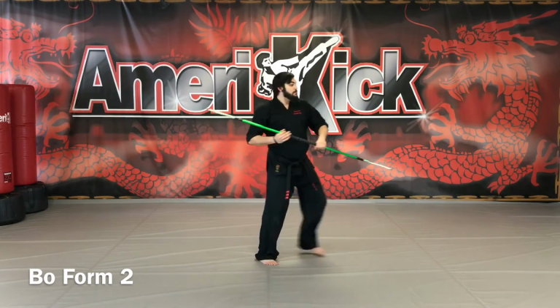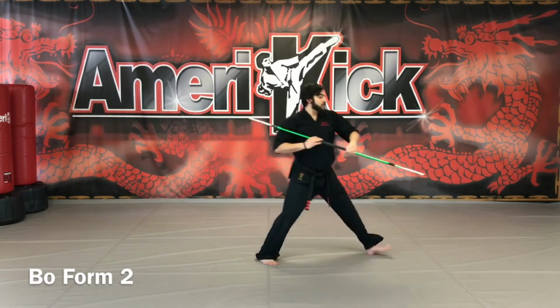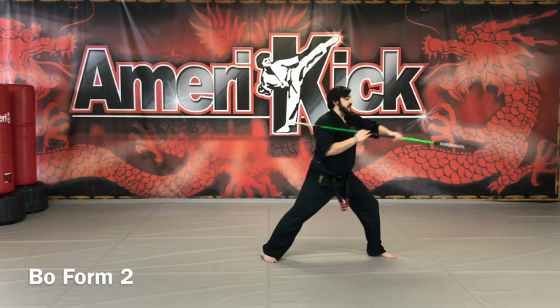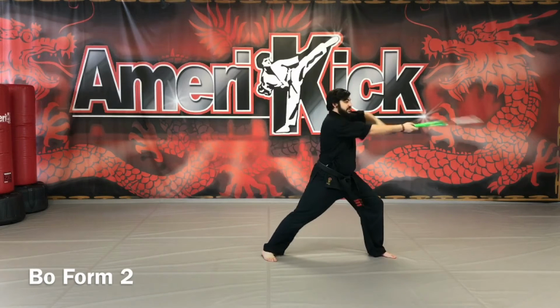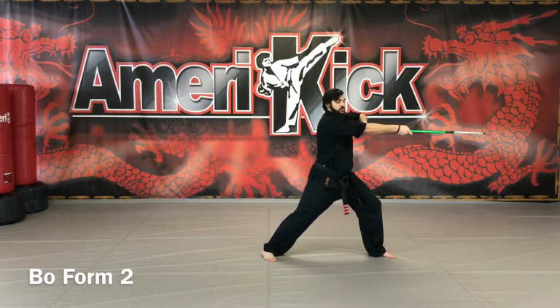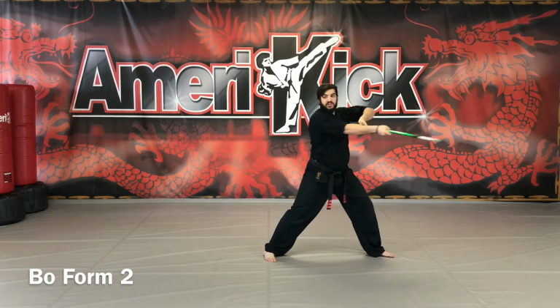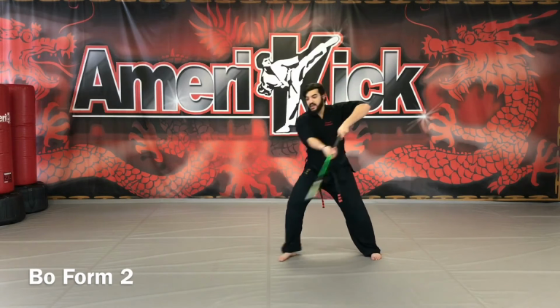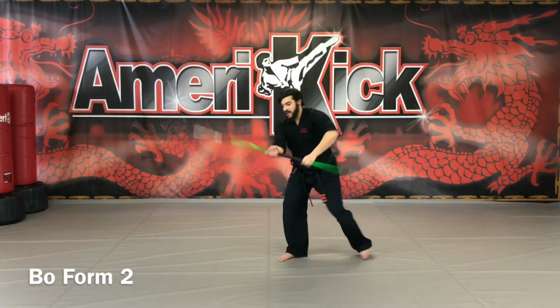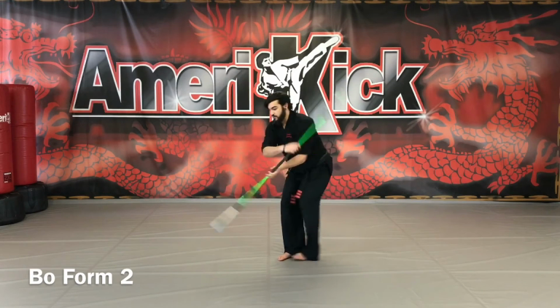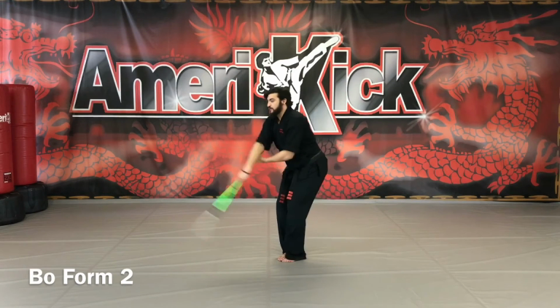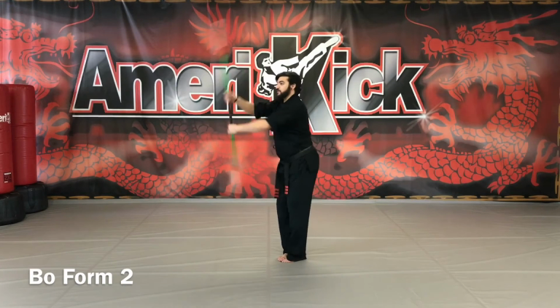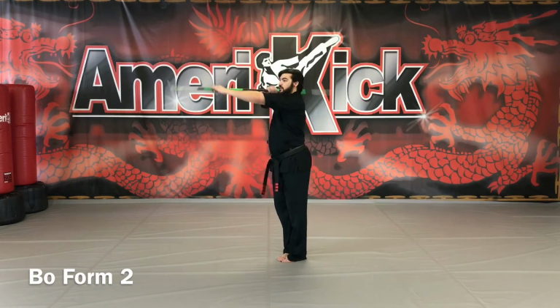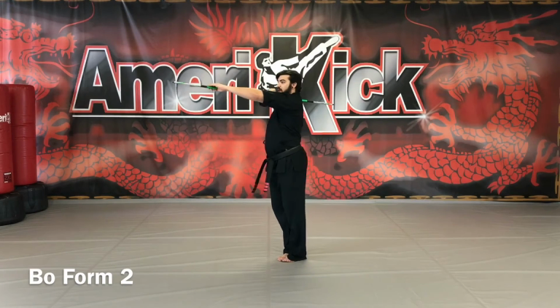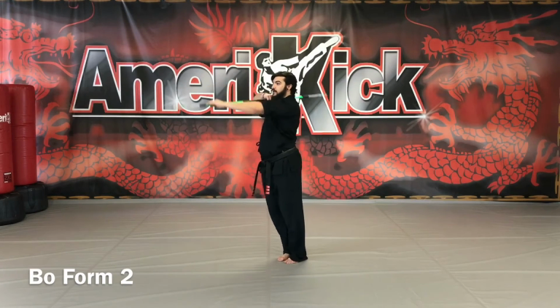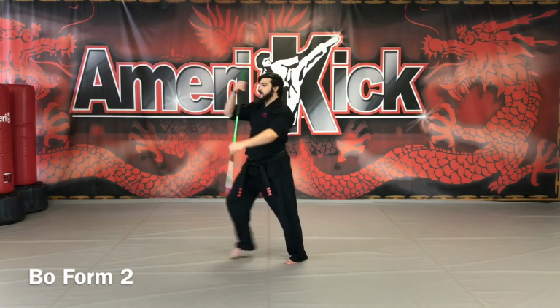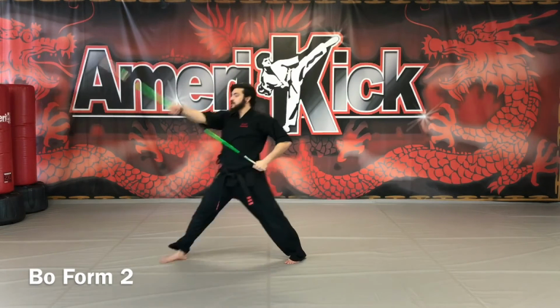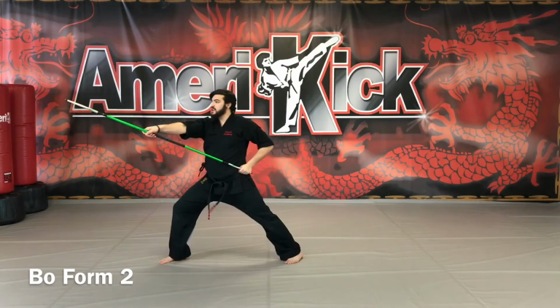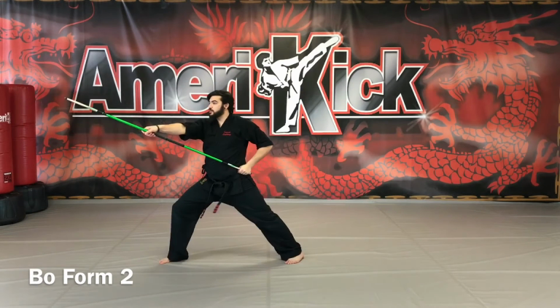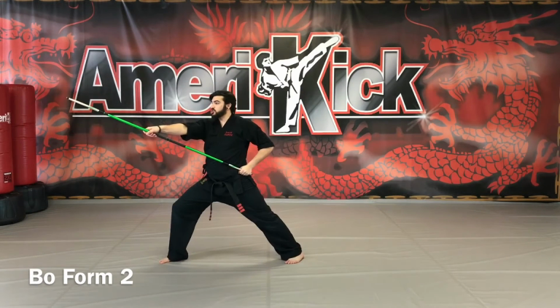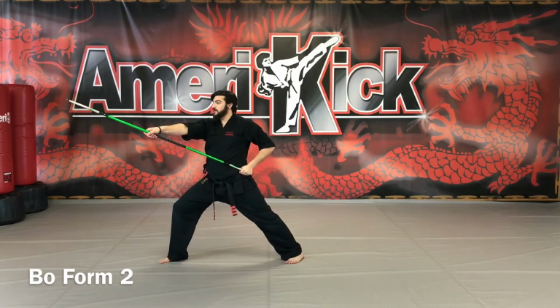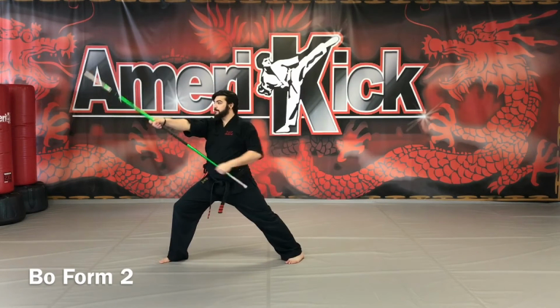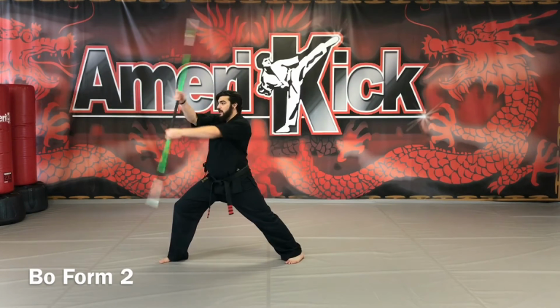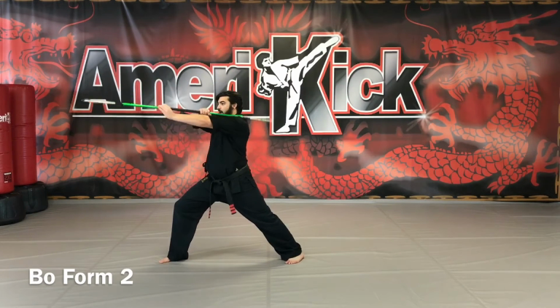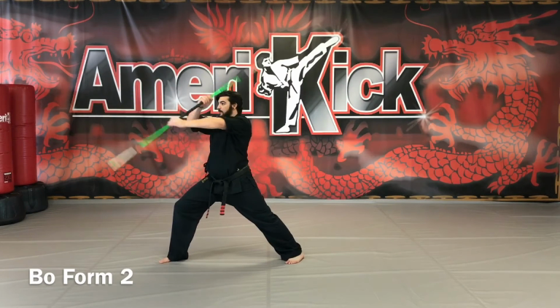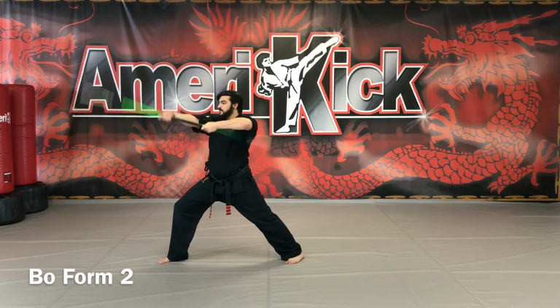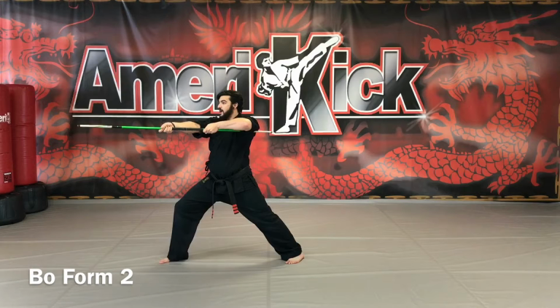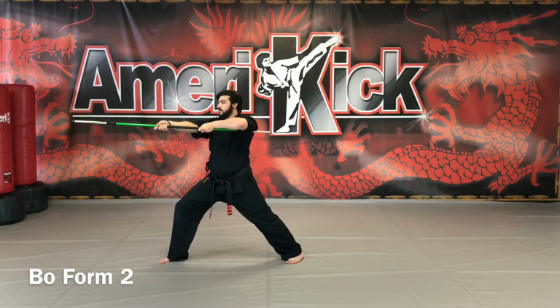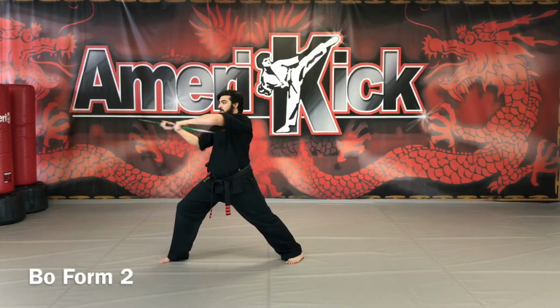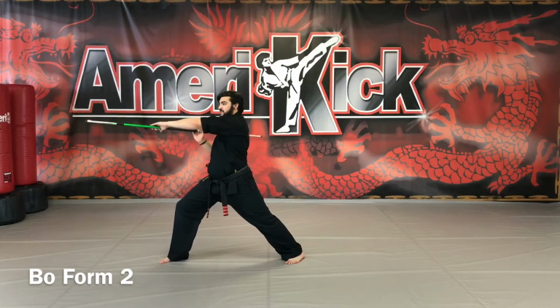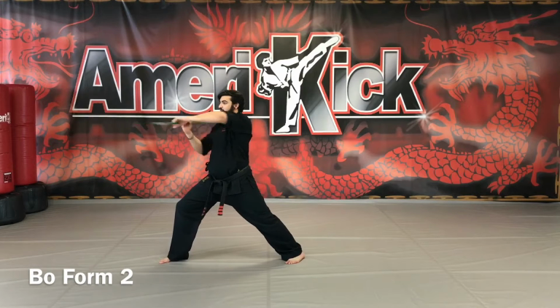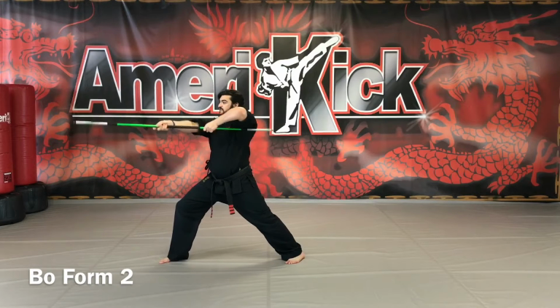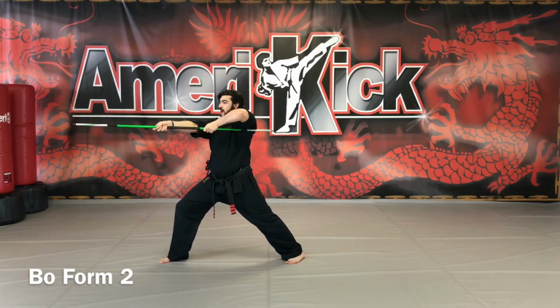More advanced: we're just going to make that a reverse figure 8 into a strike. Up, down, side, side.